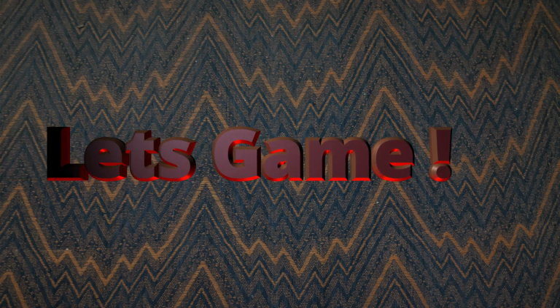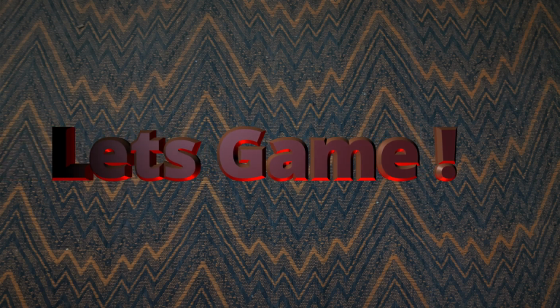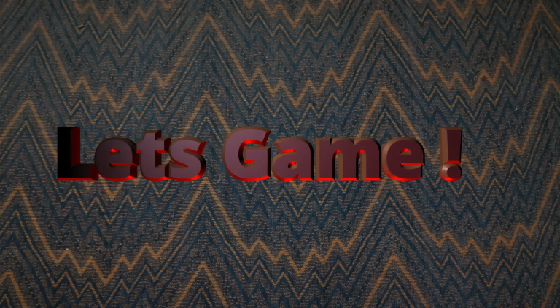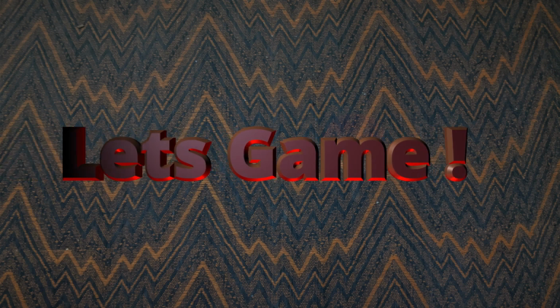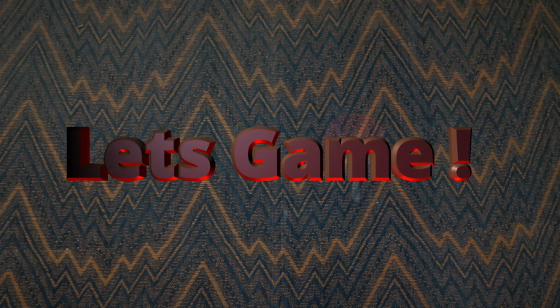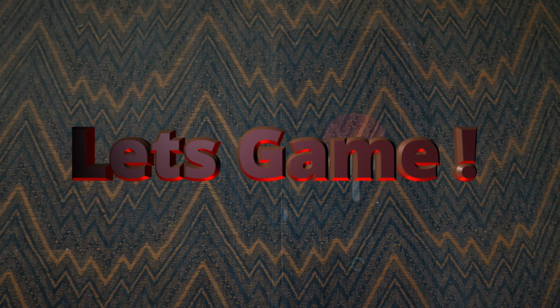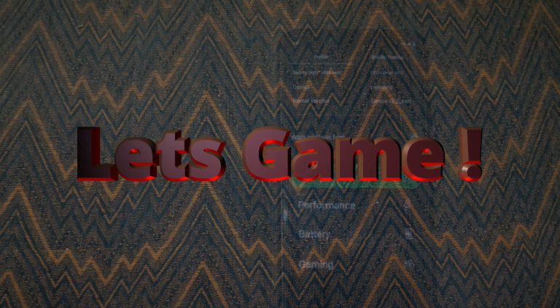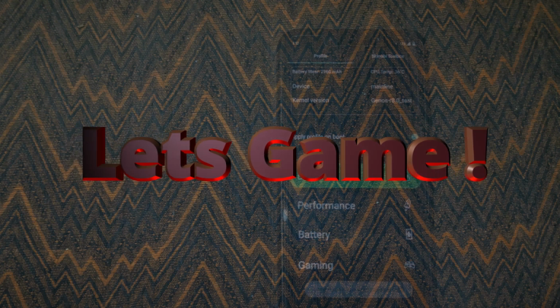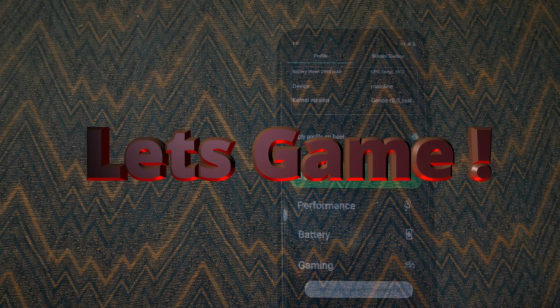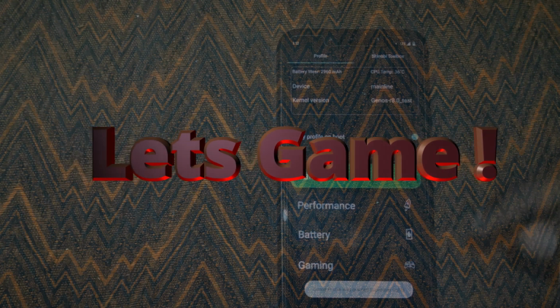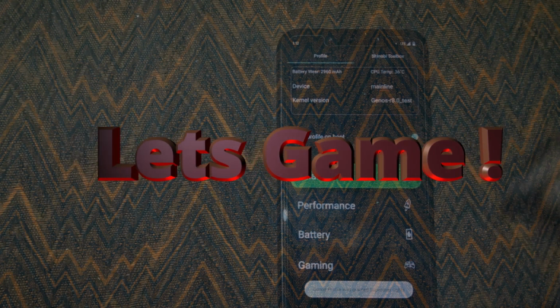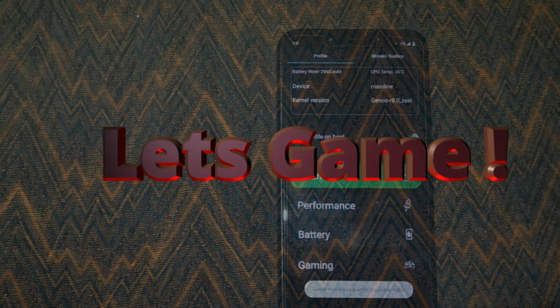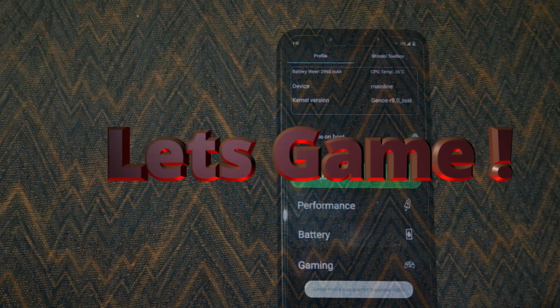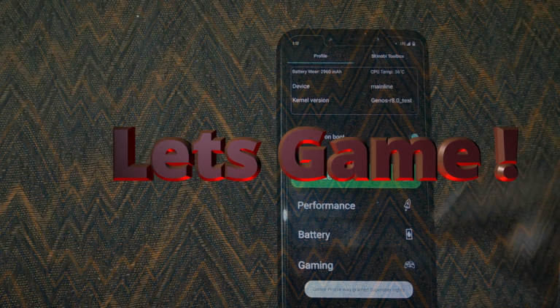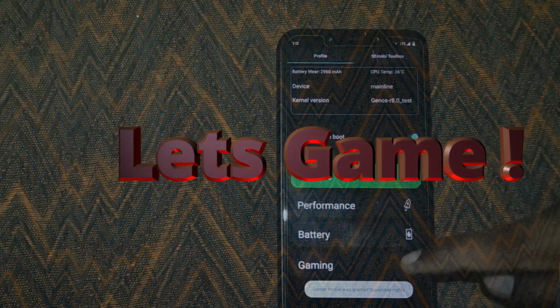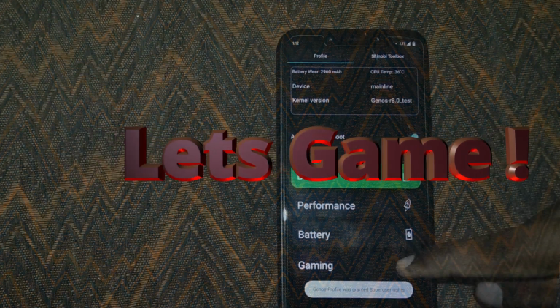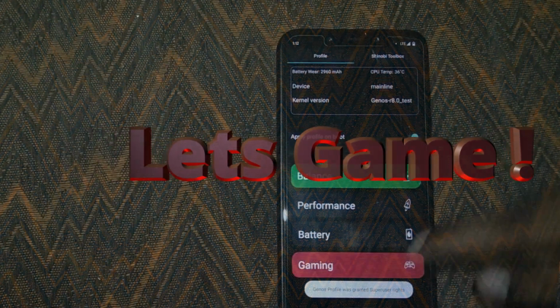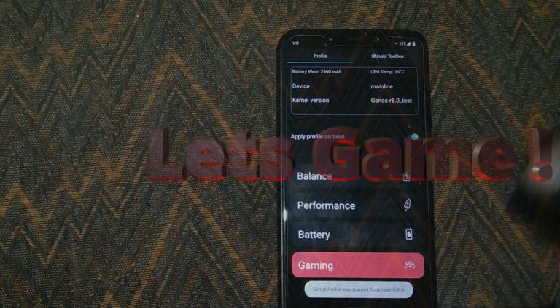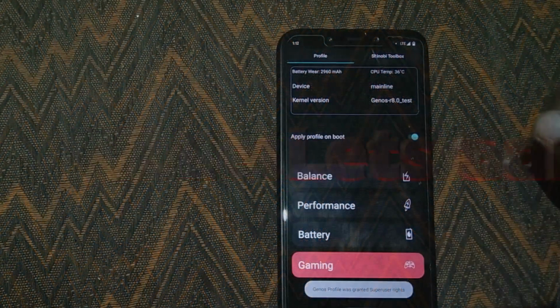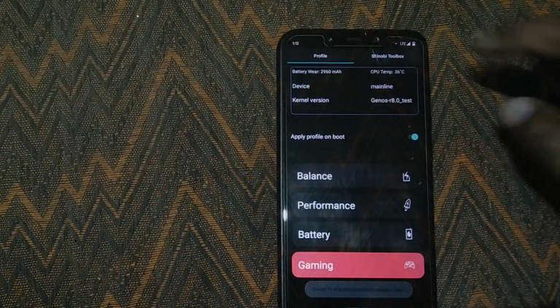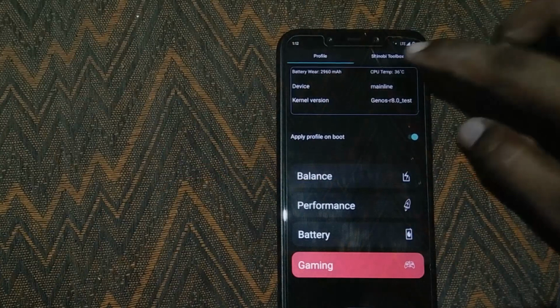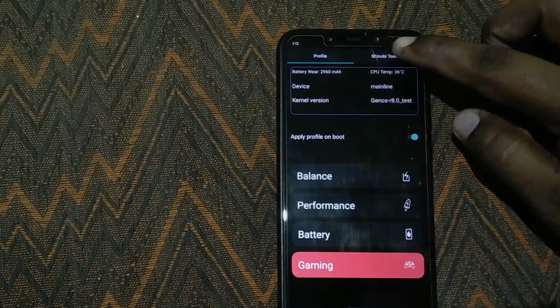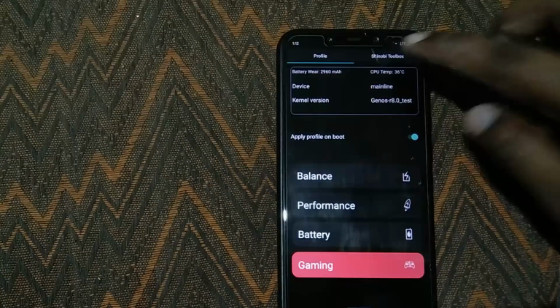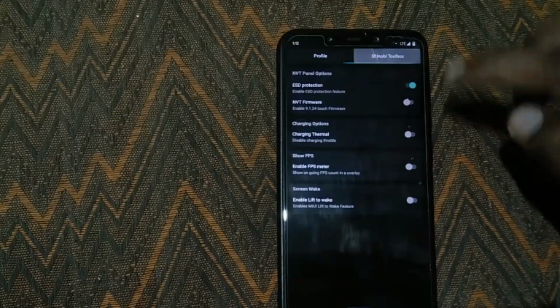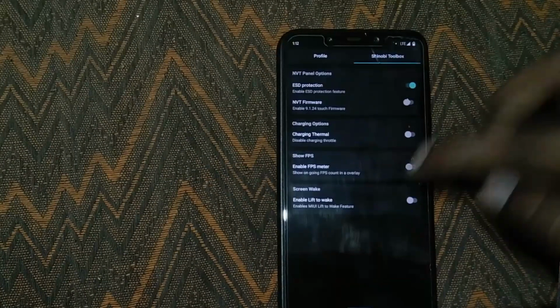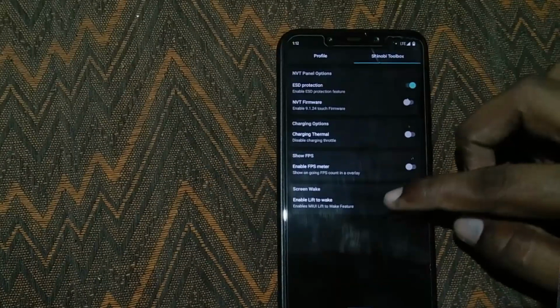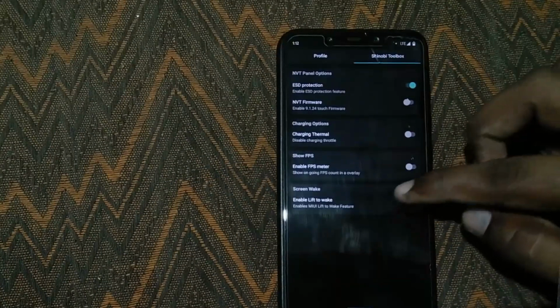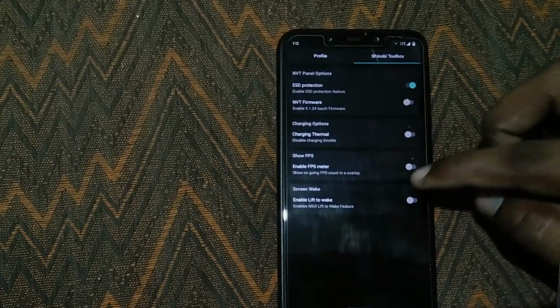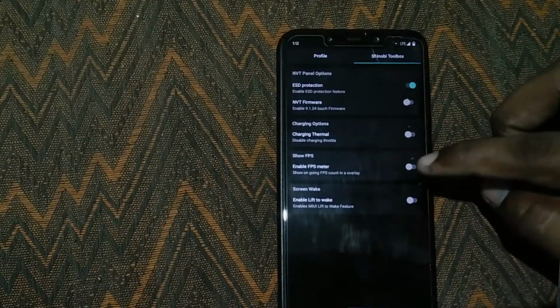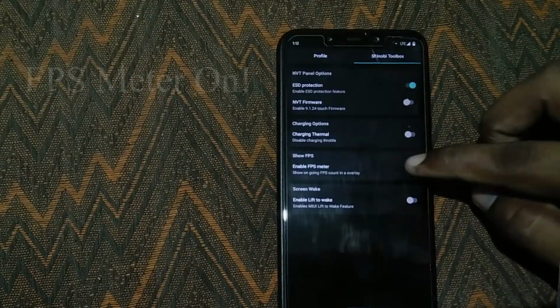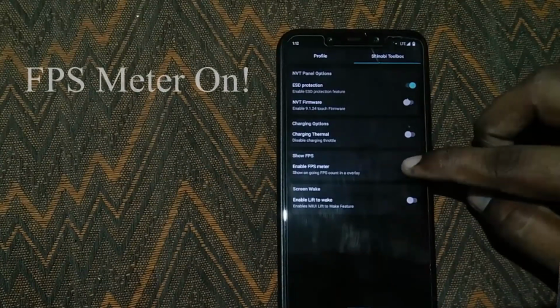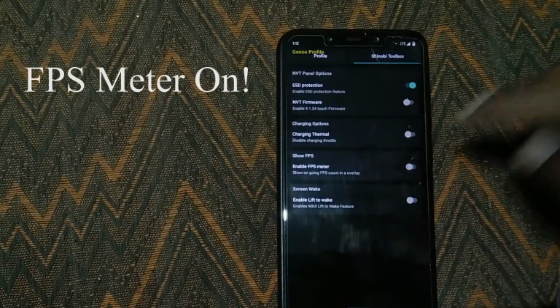Now let's see the gaming performance. Guys, keep an eye out on the FPS meter on the top left corner.